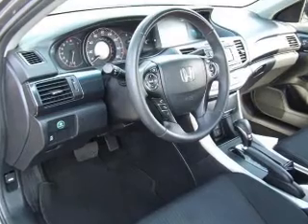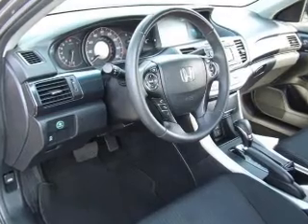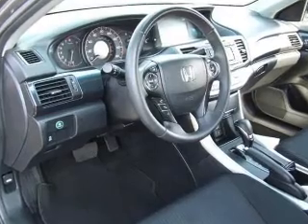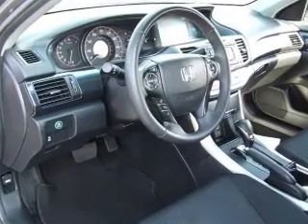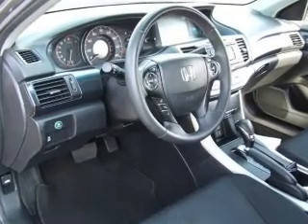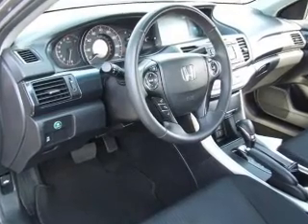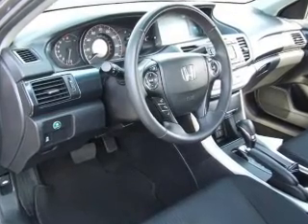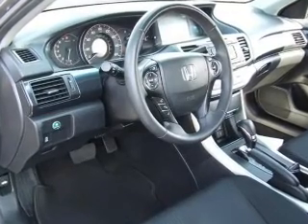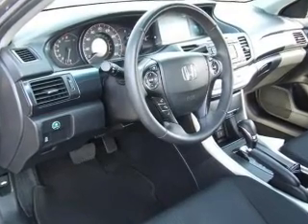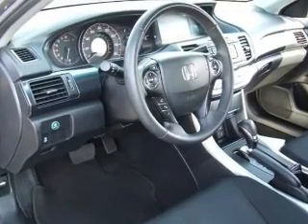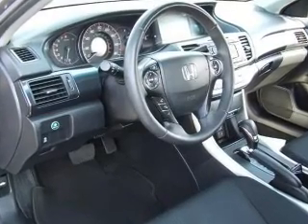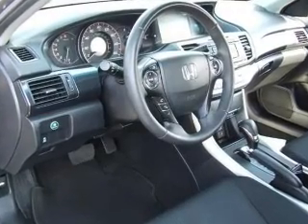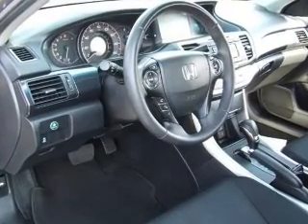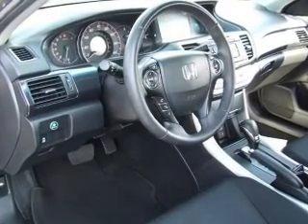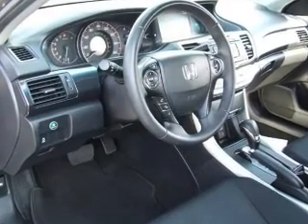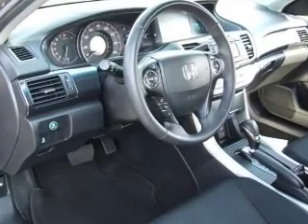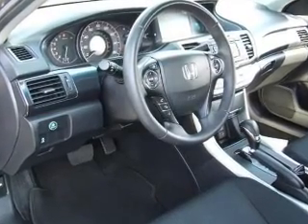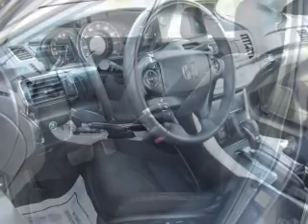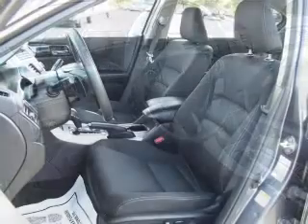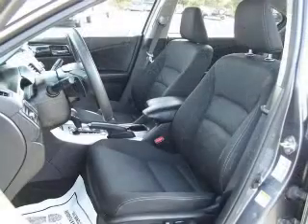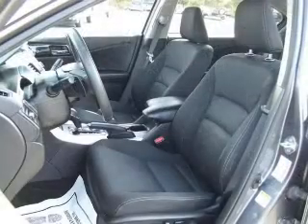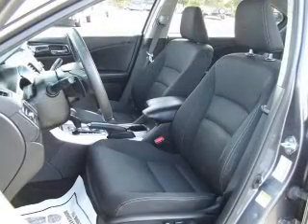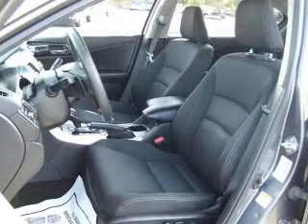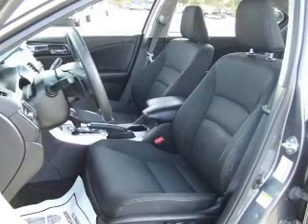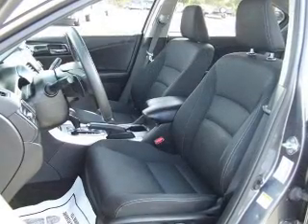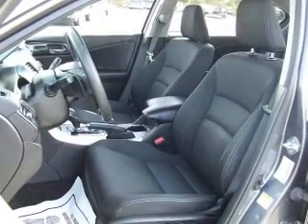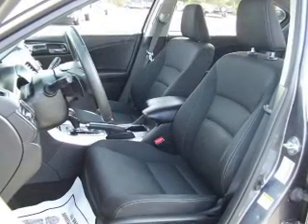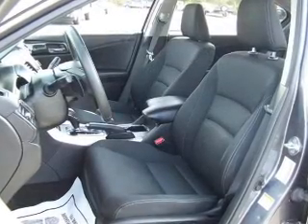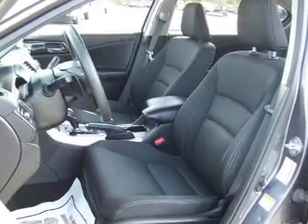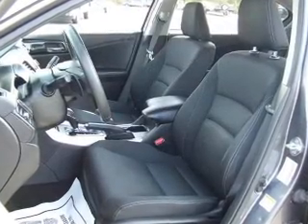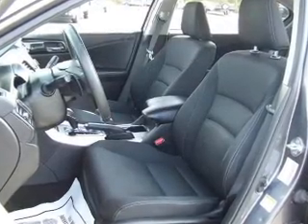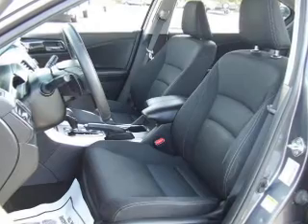Additional comfort features include dual temperature controls, automatic climate control, and a tilt and telescopic steering wheel.